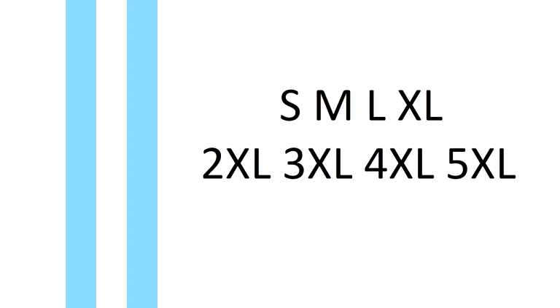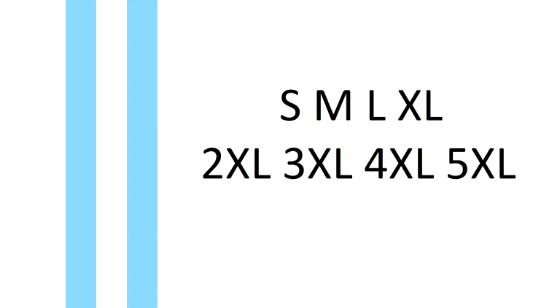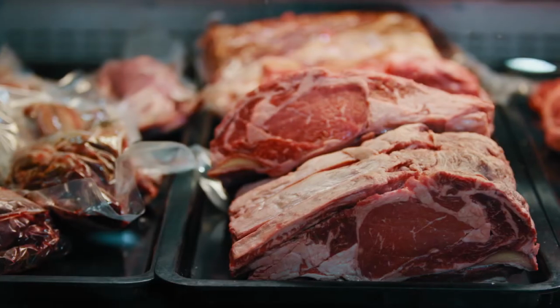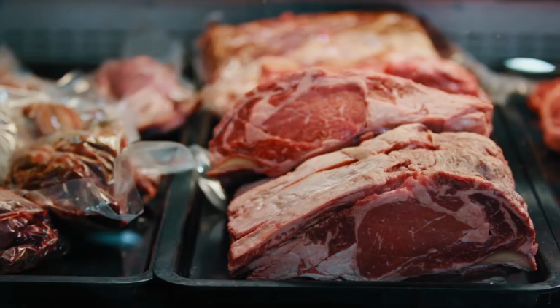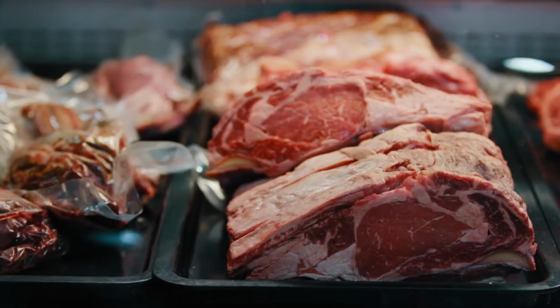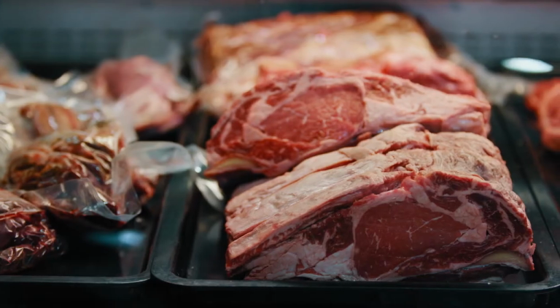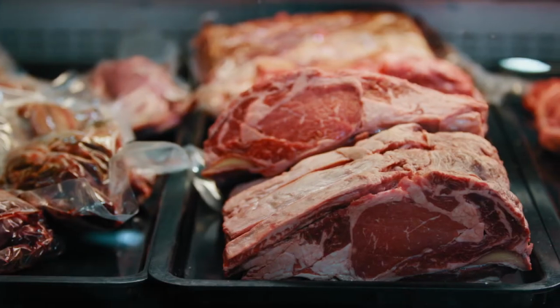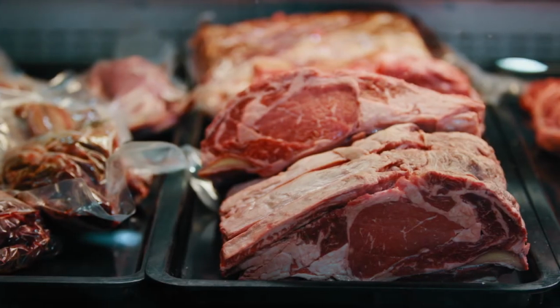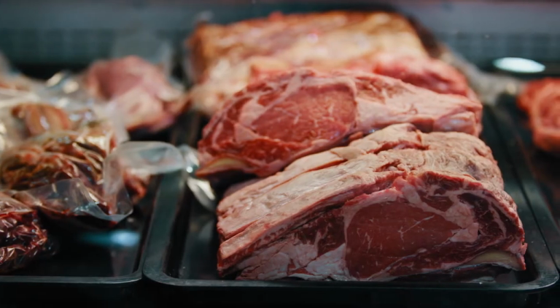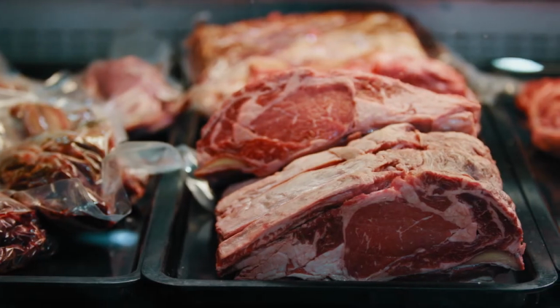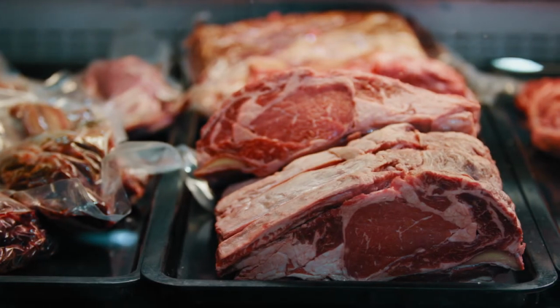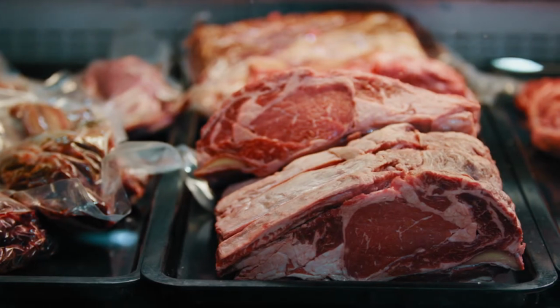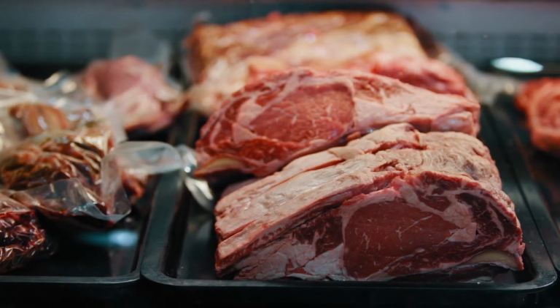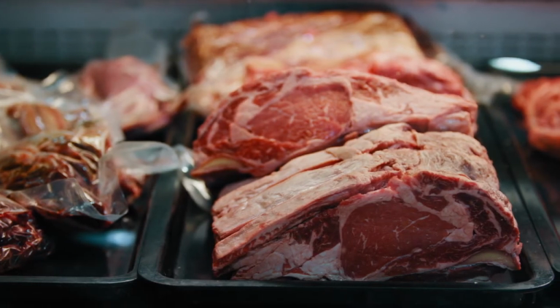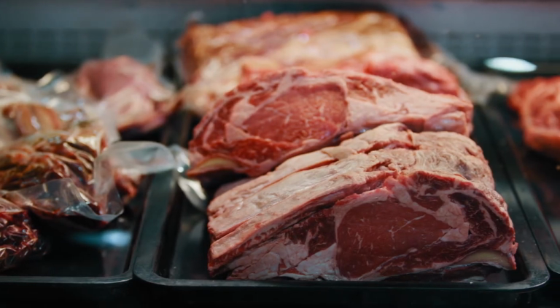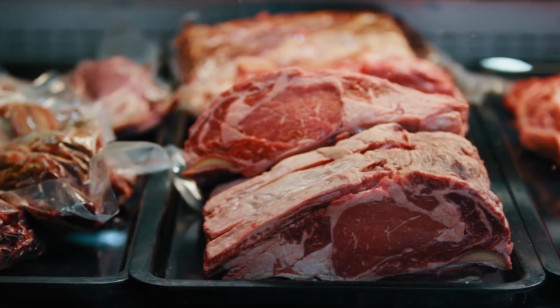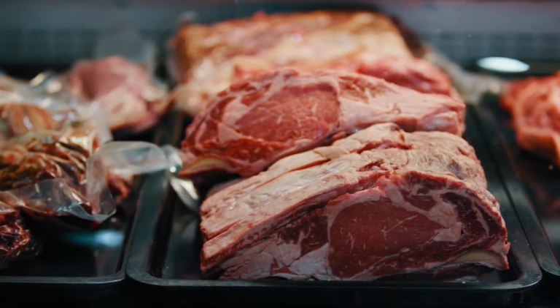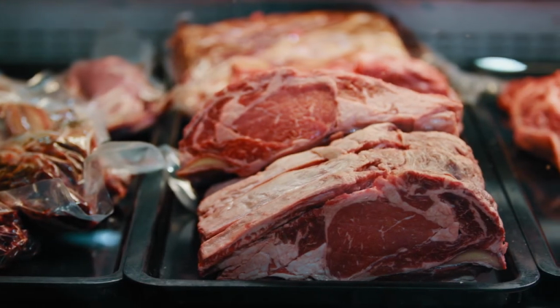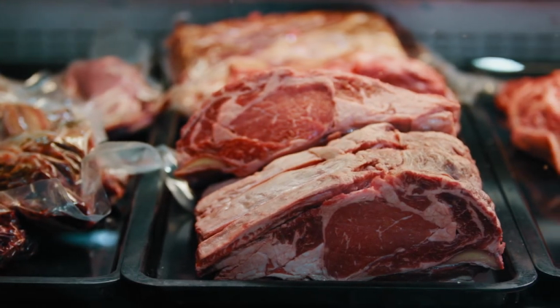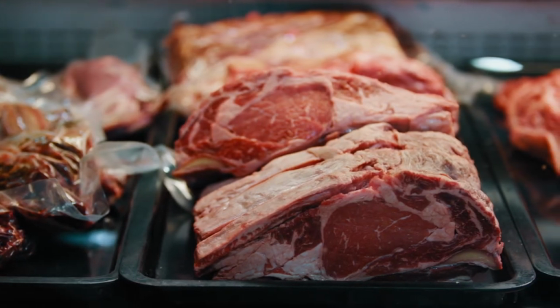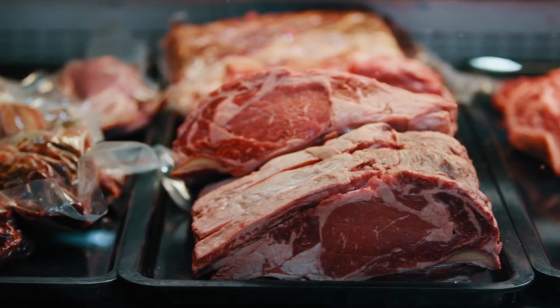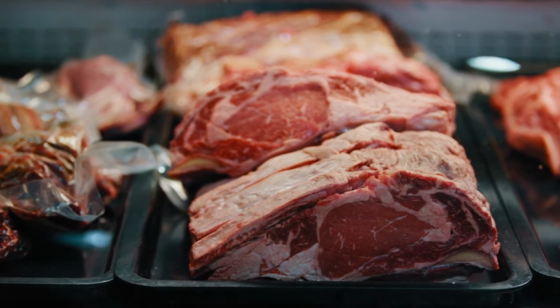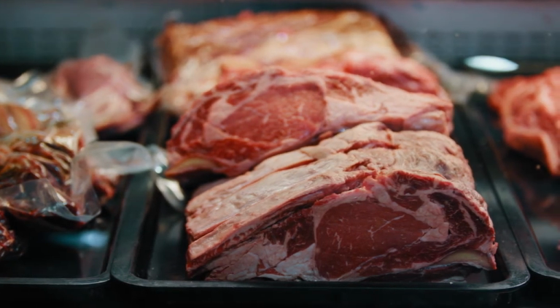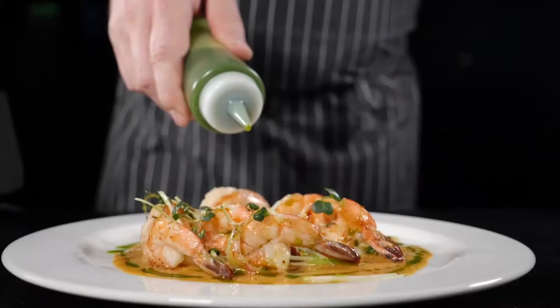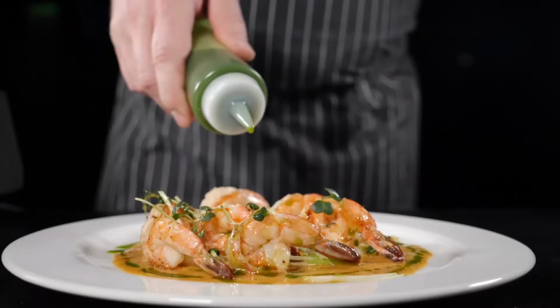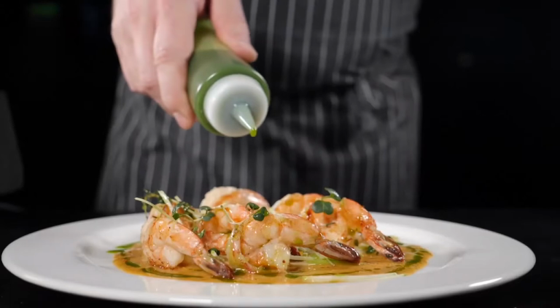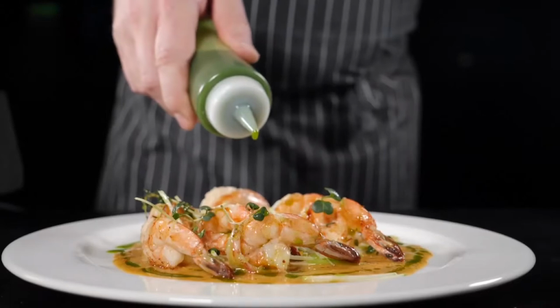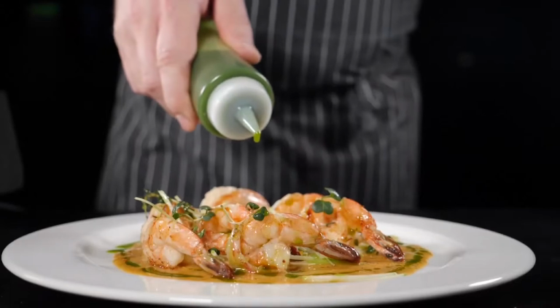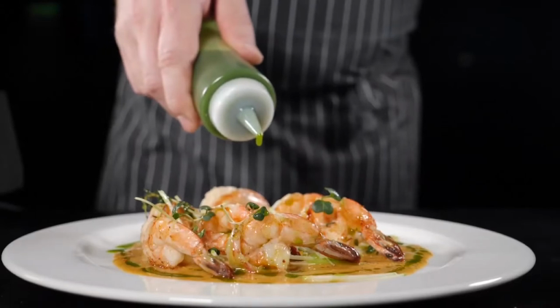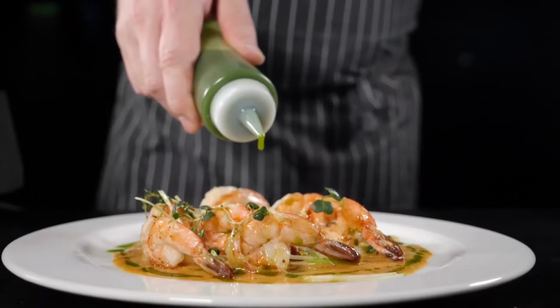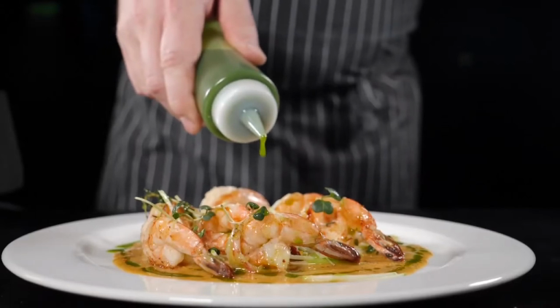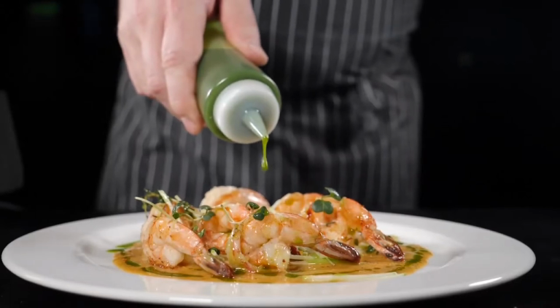This disposable poly clothing is excellent for your butcher shop, seafood prep area and more.